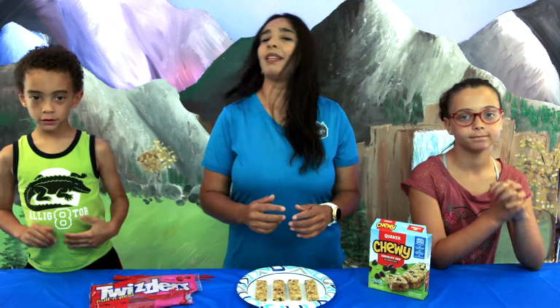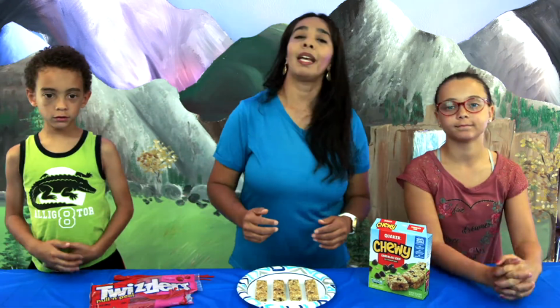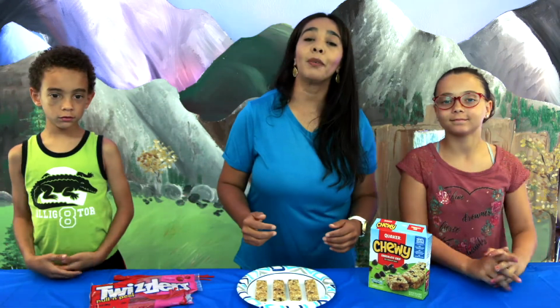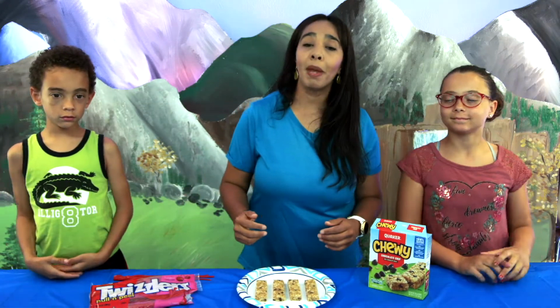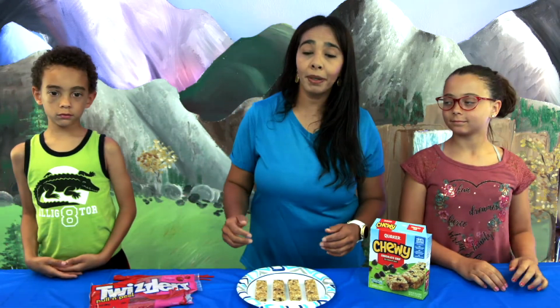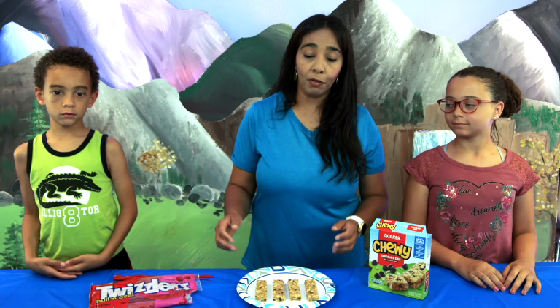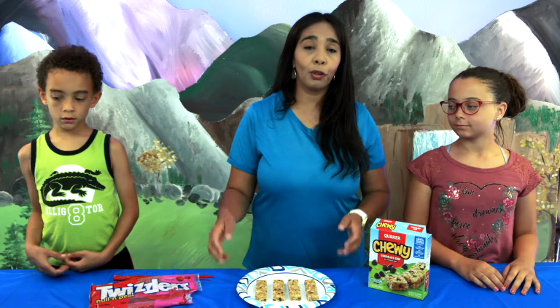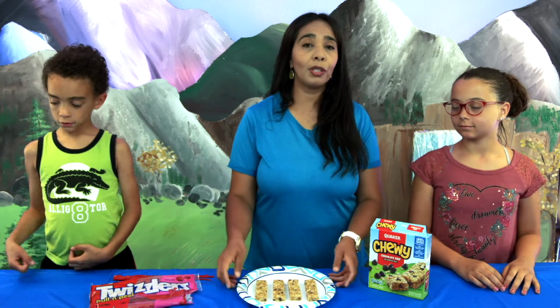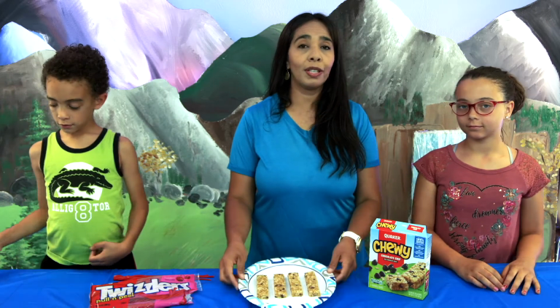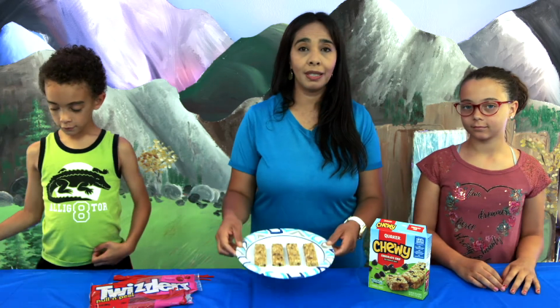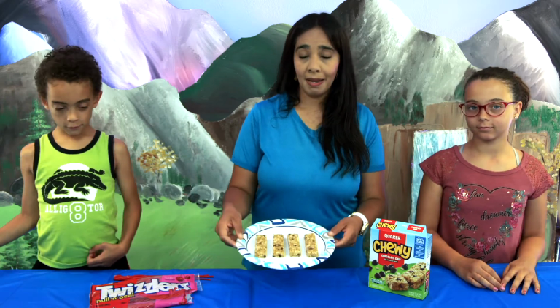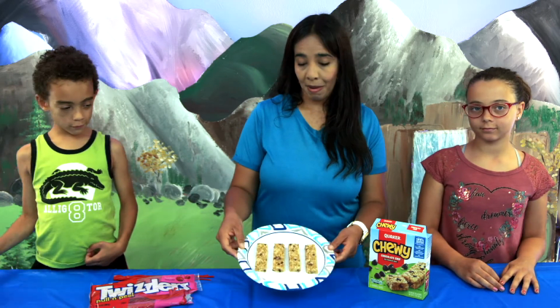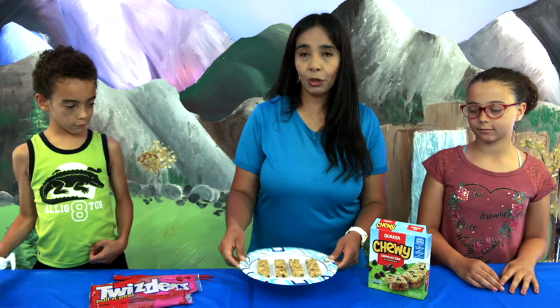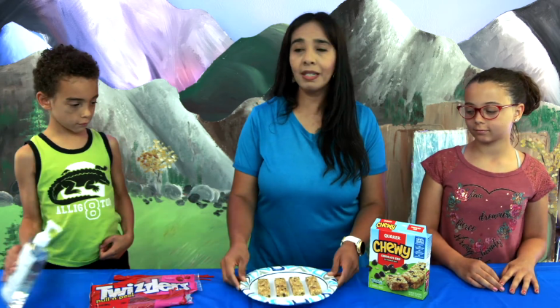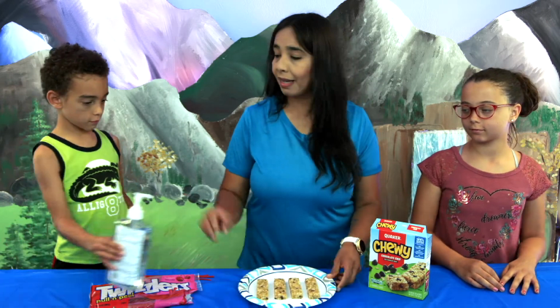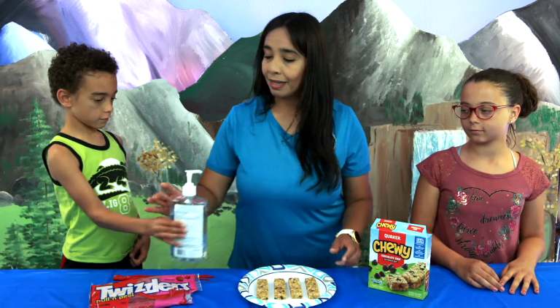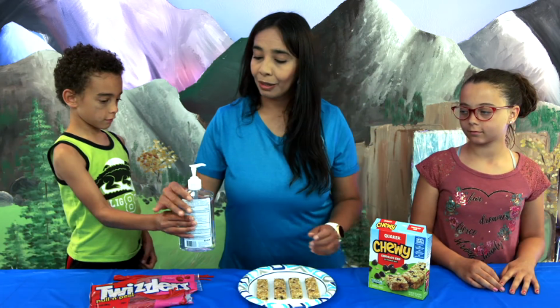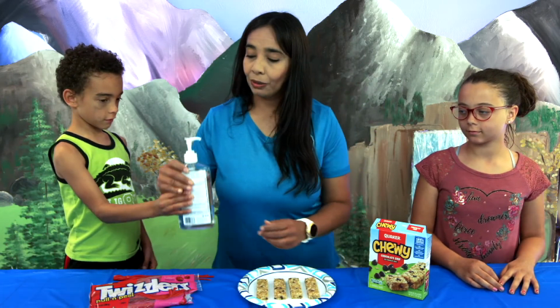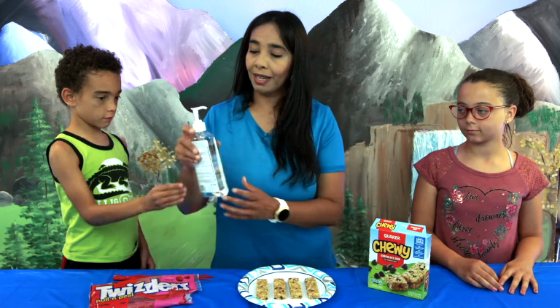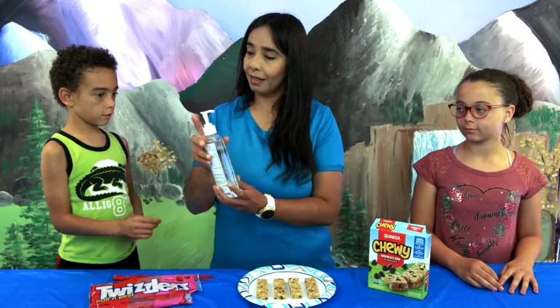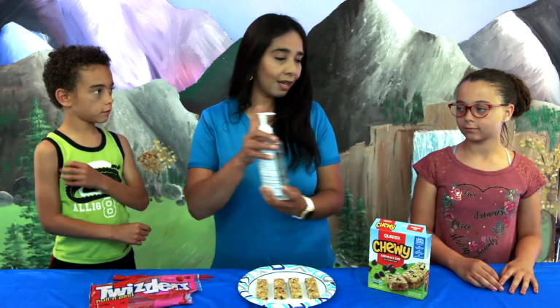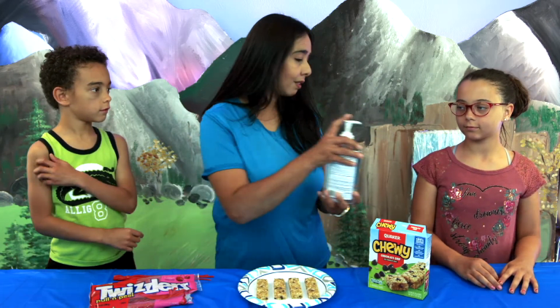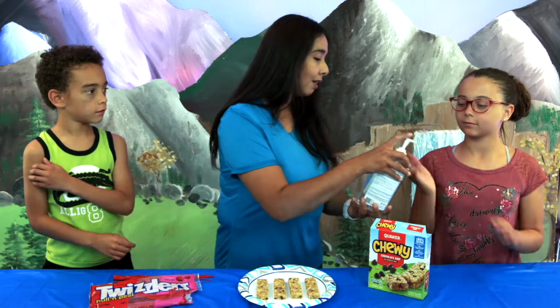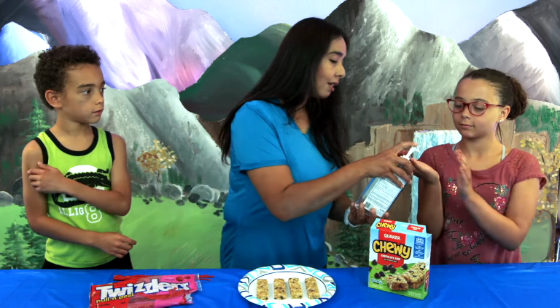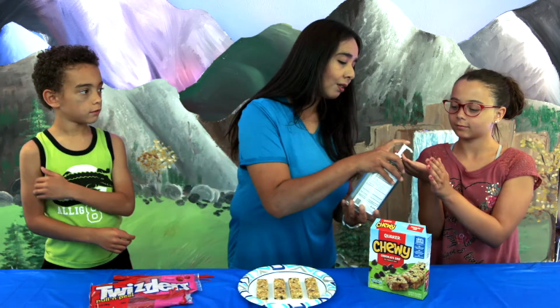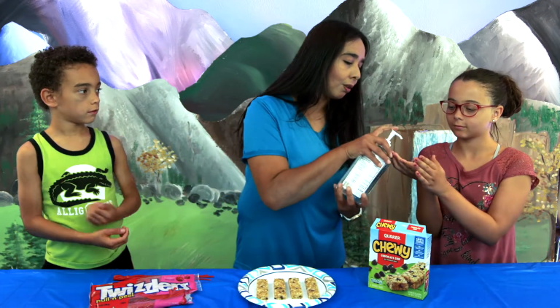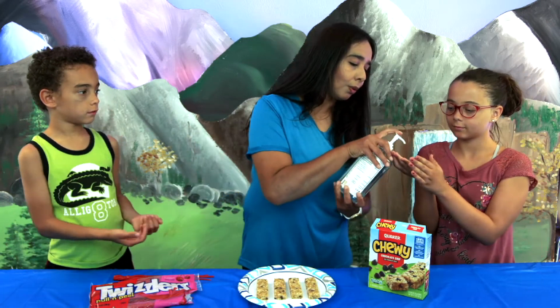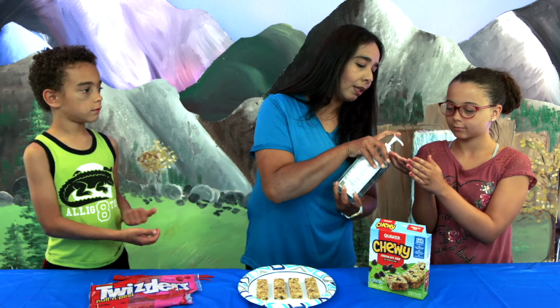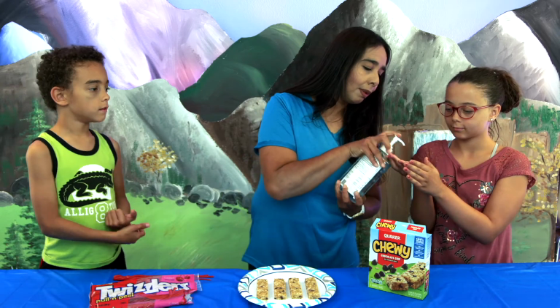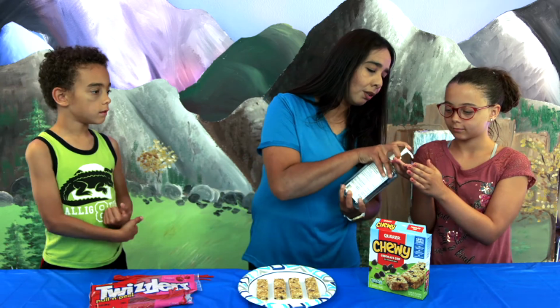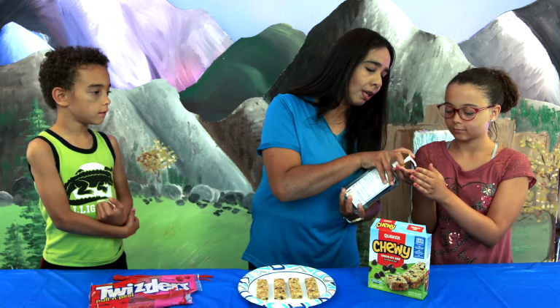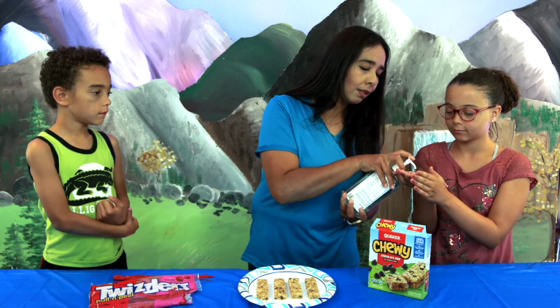And remember, before you start making your snack, use hand sanitizer. Put a little bit in your hands.